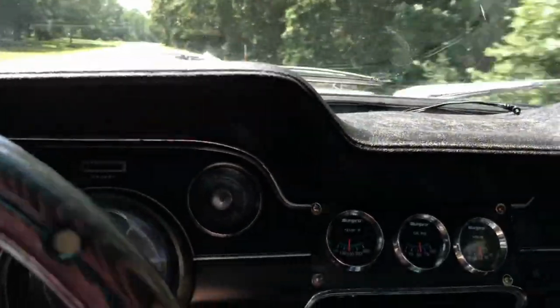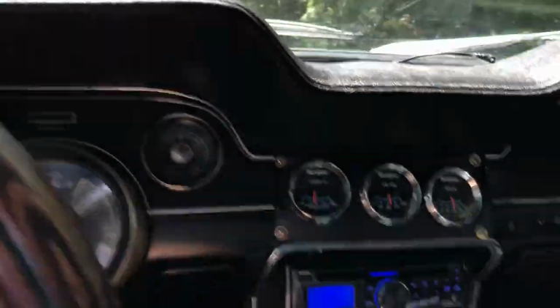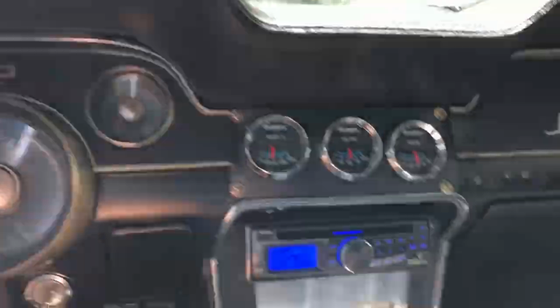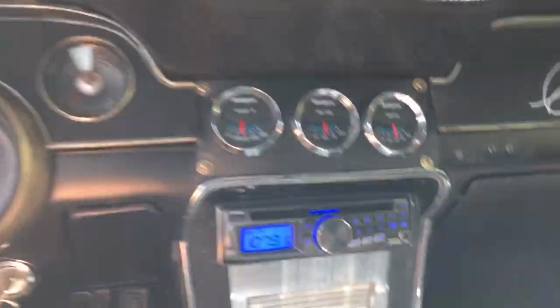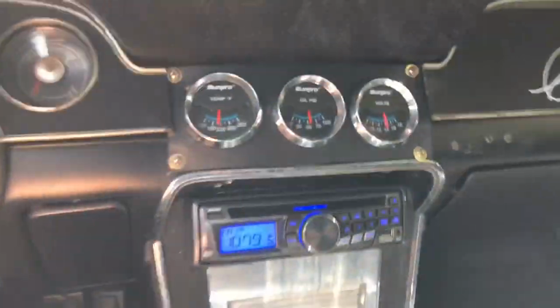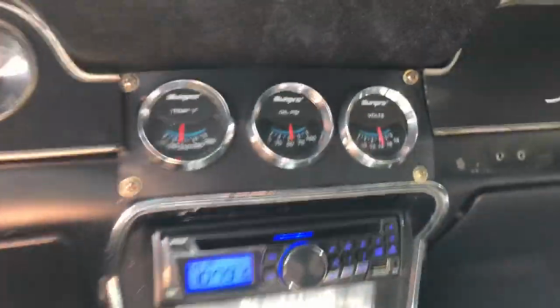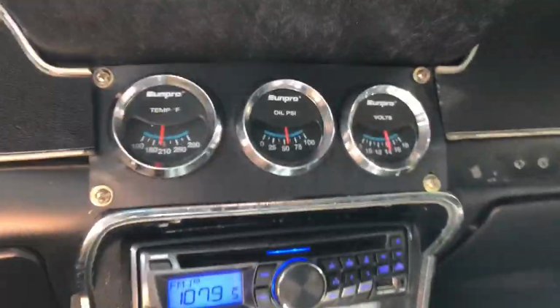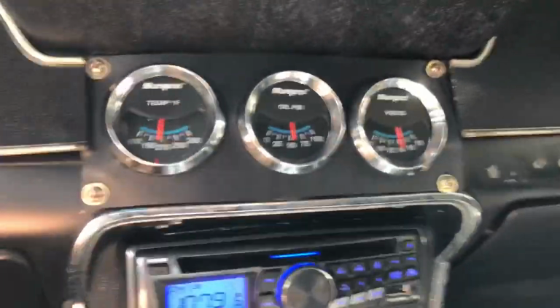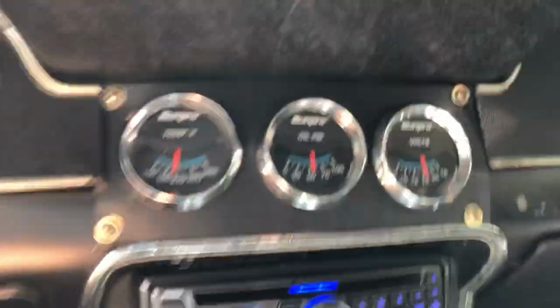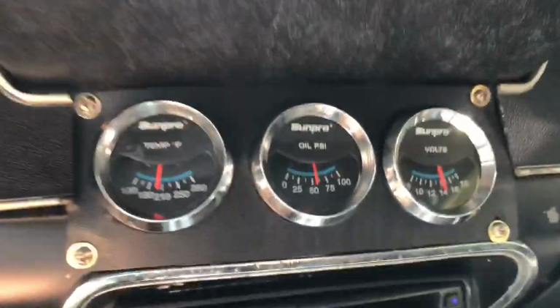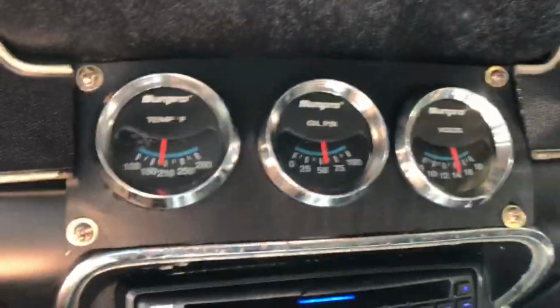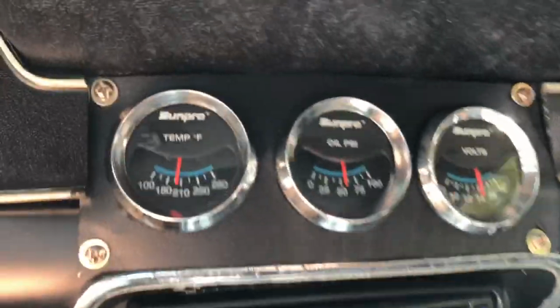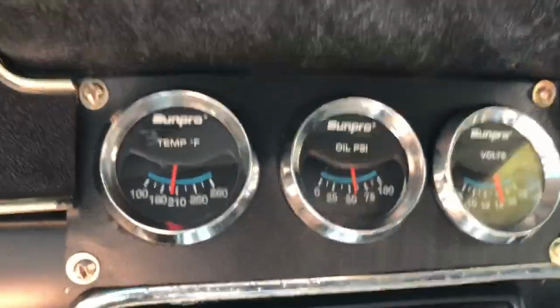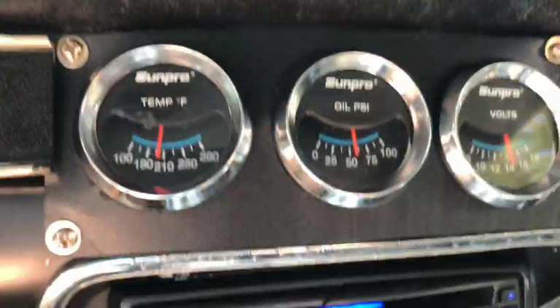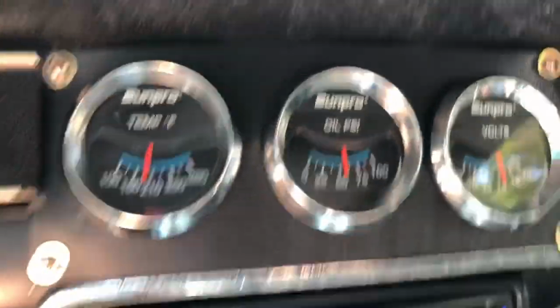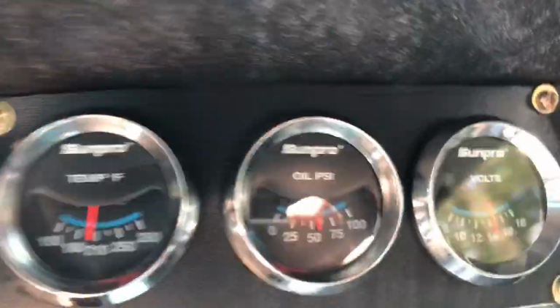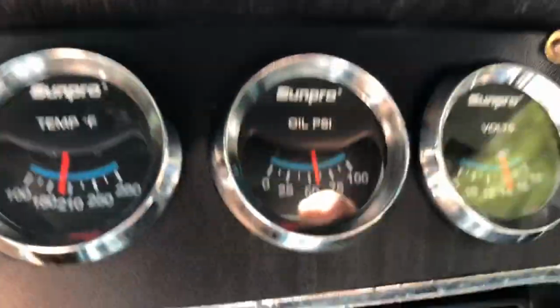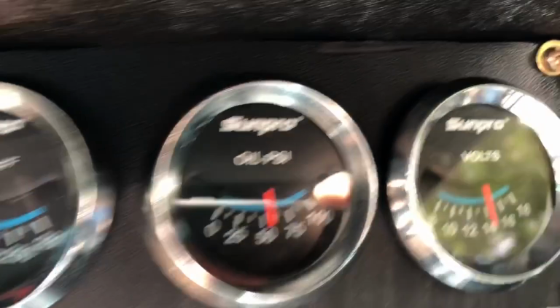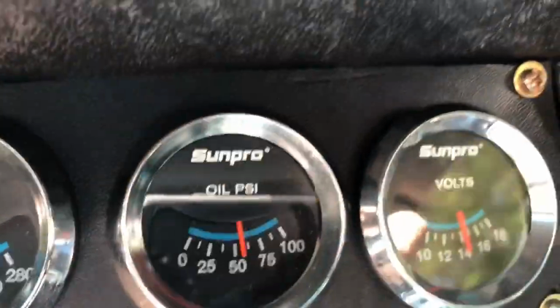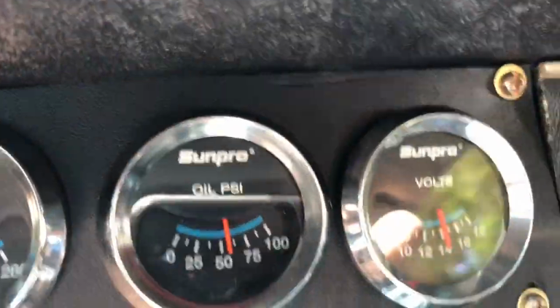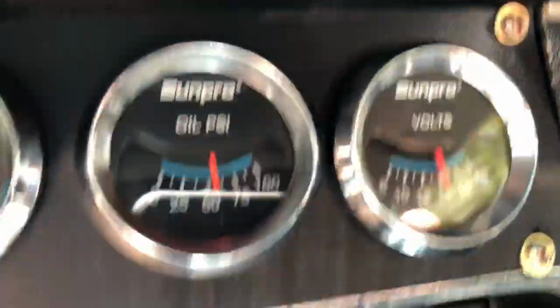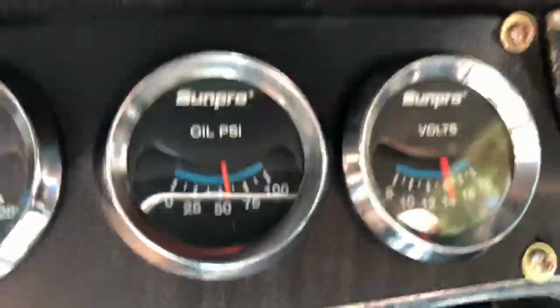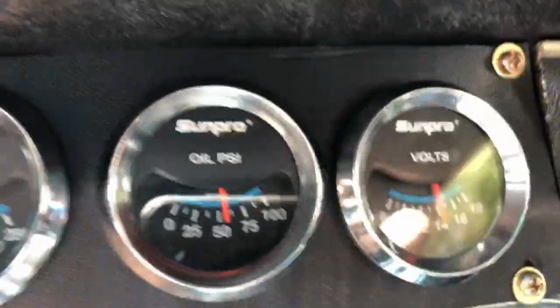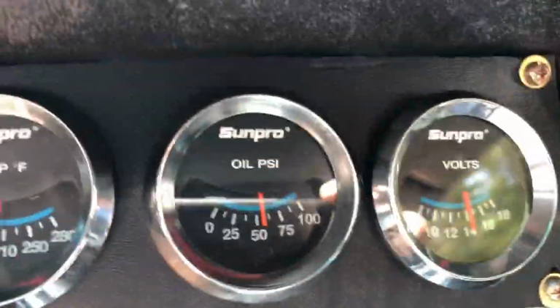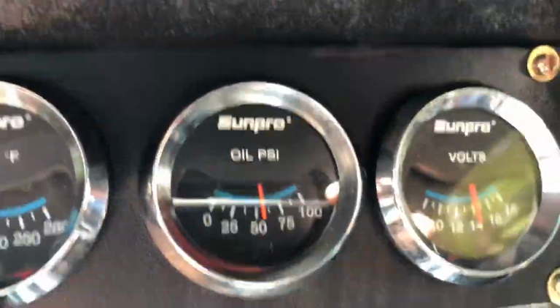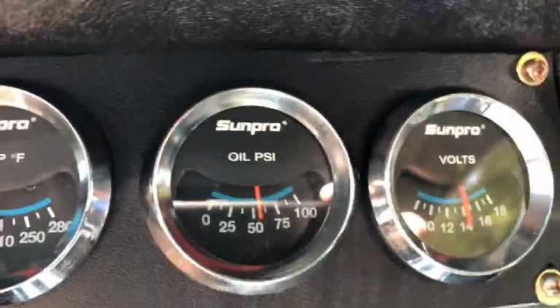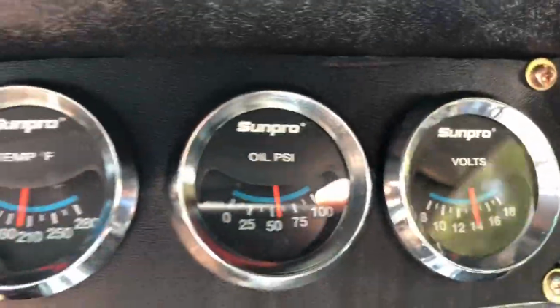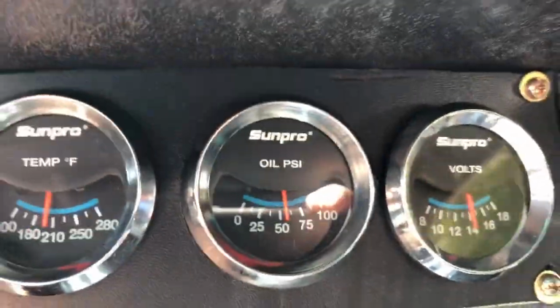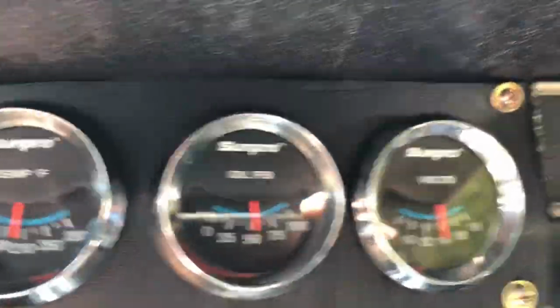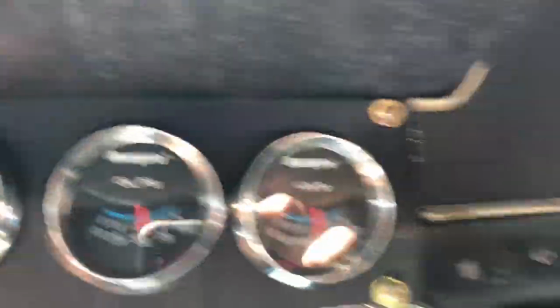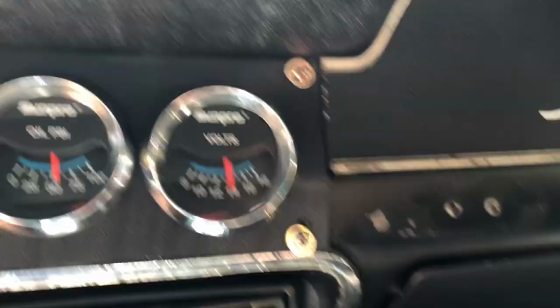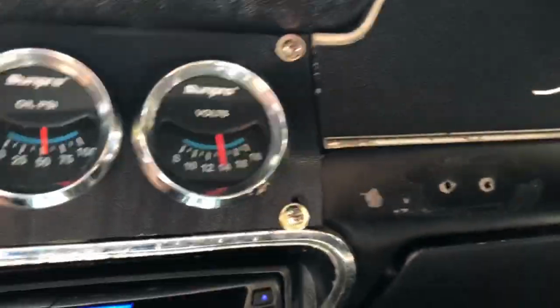No worries — good oil pressure, temperature is where it needs to be, oil pressure is at 50 riding on the road.